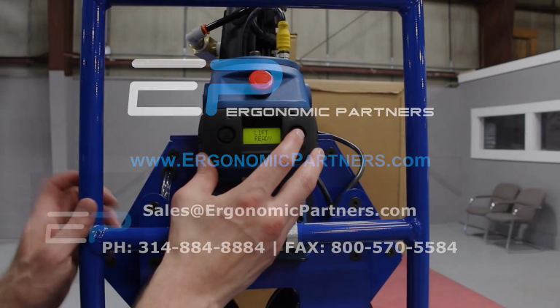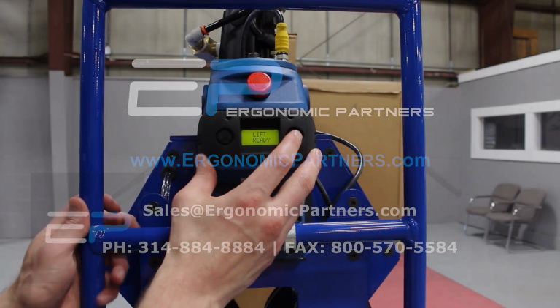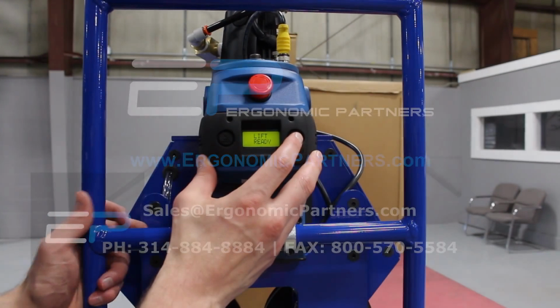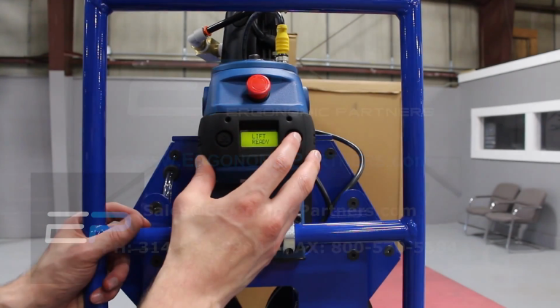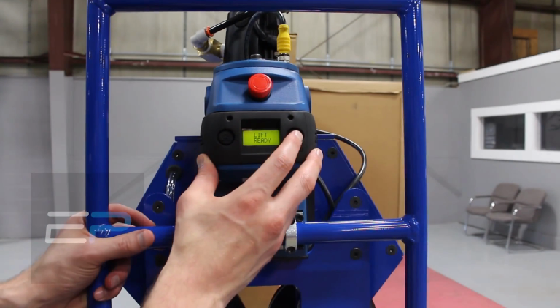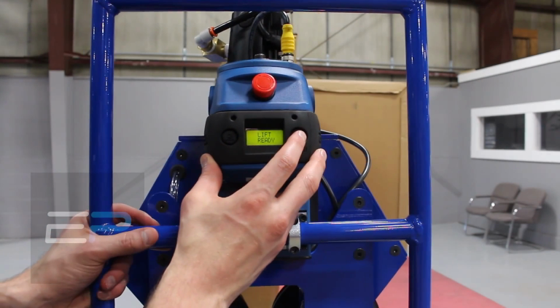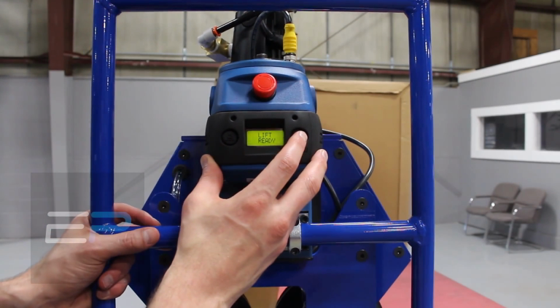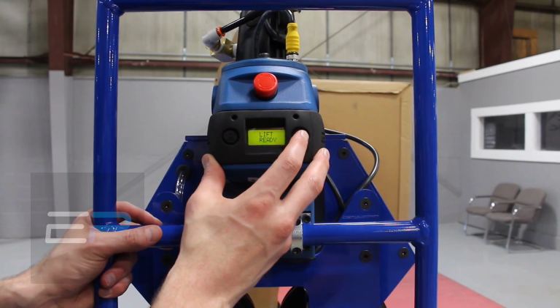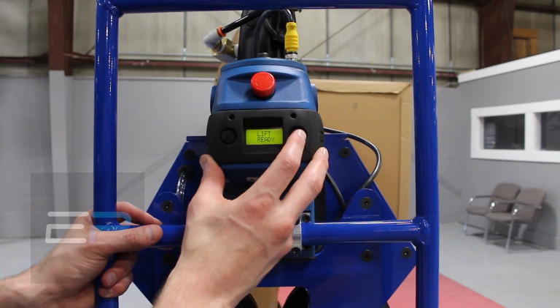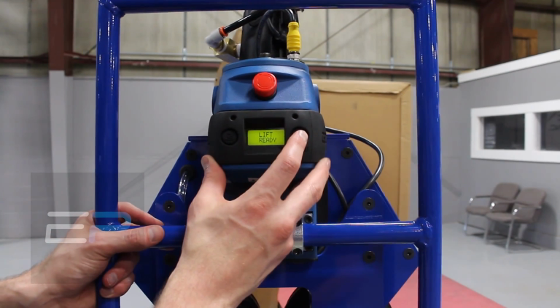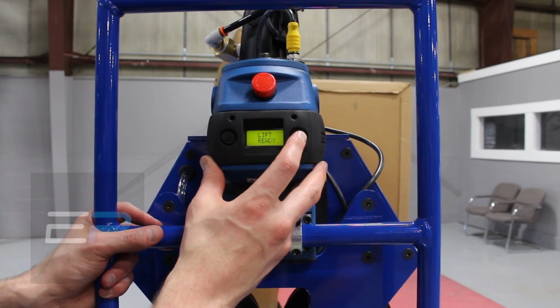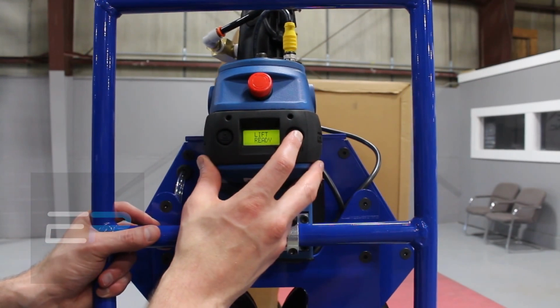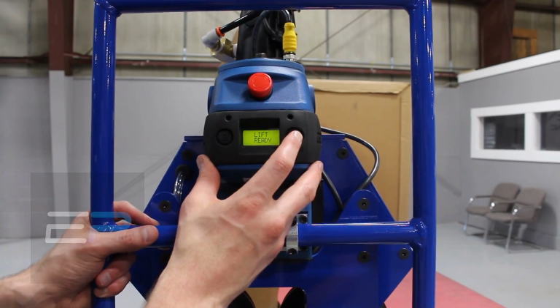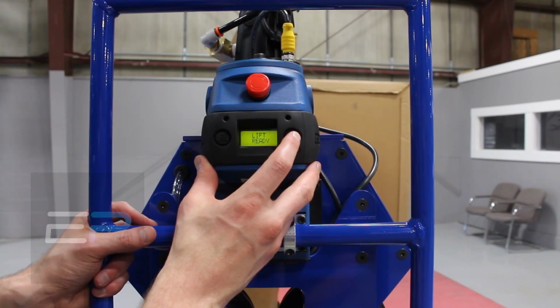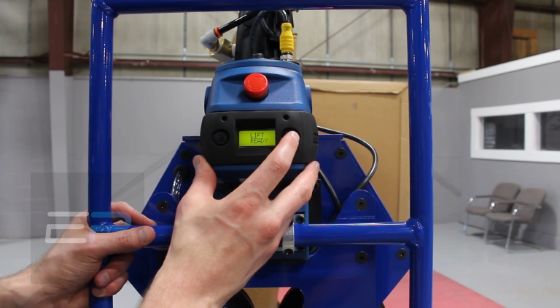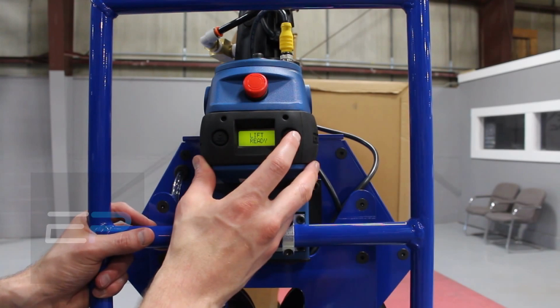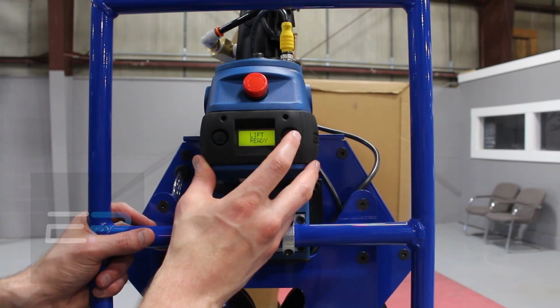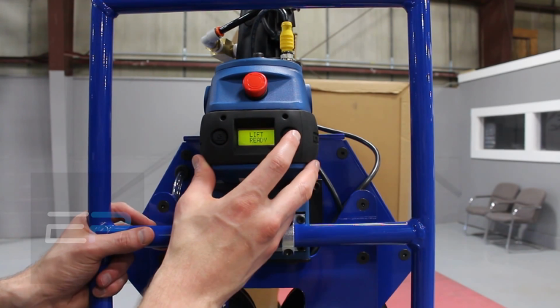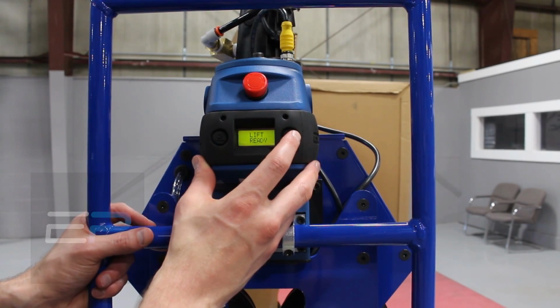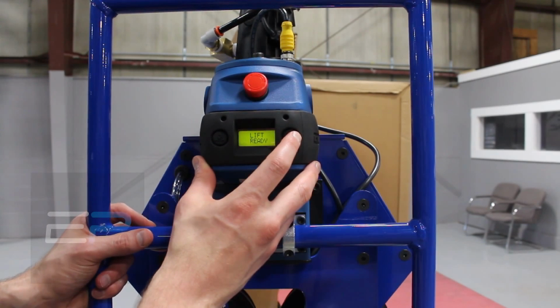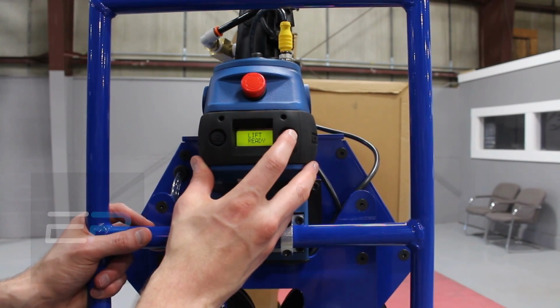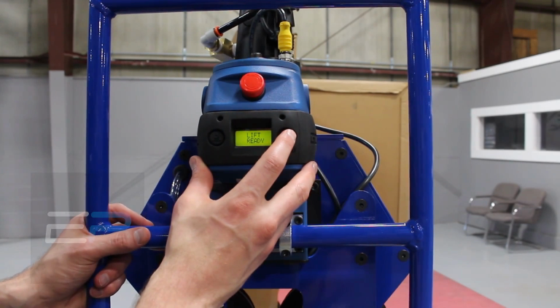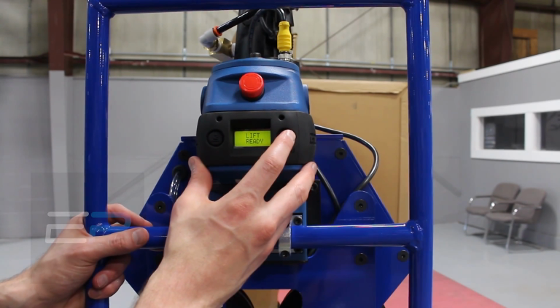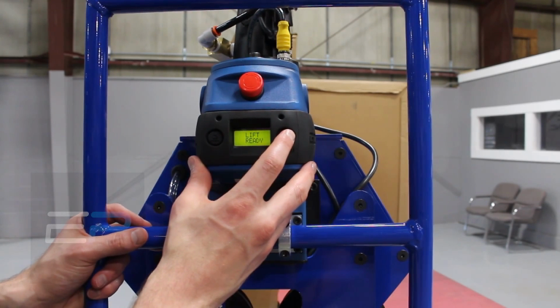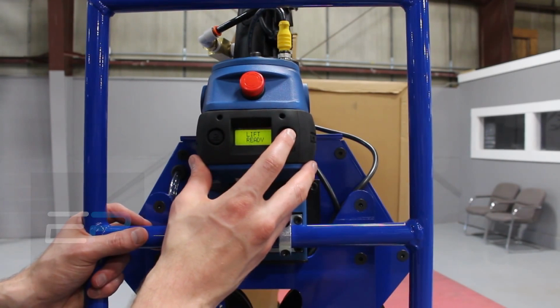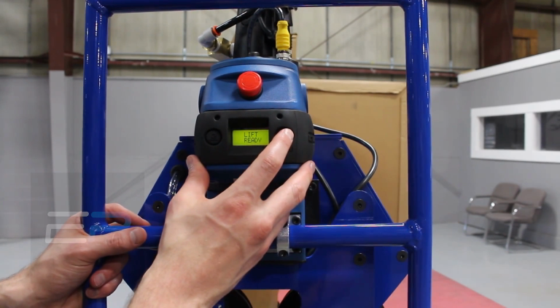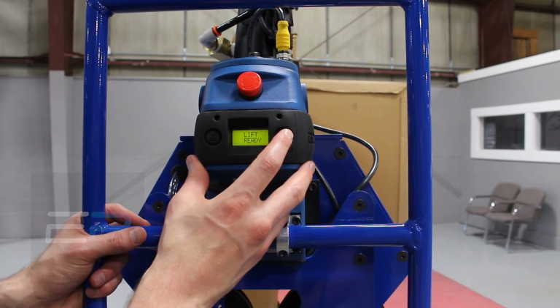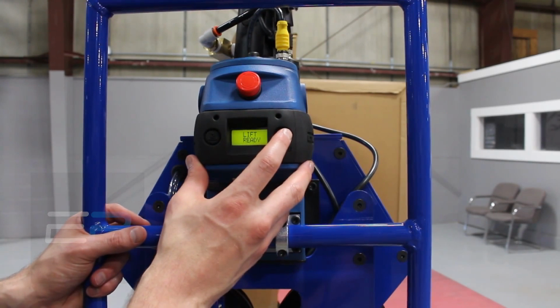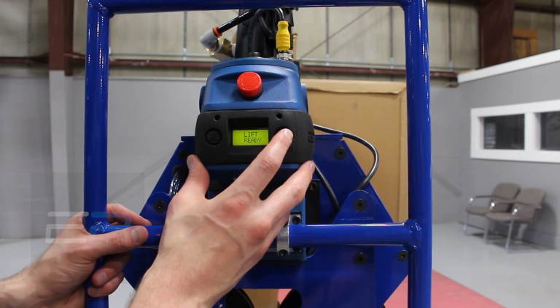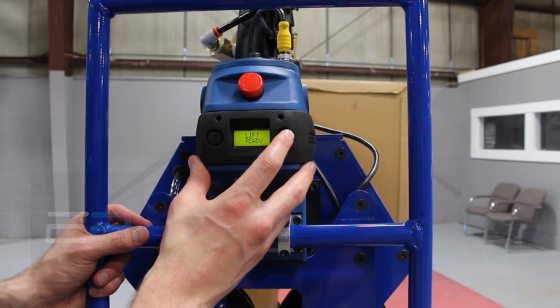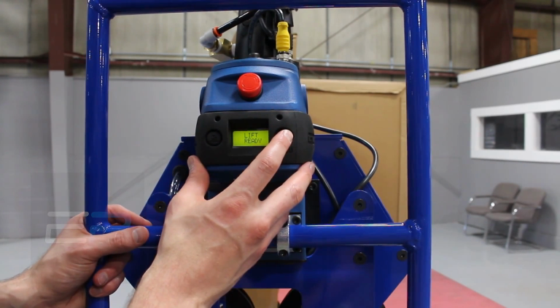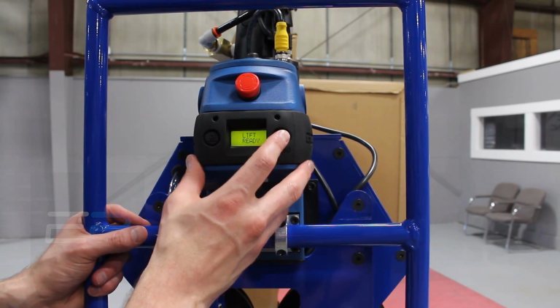We're going to go through some of the programming. When you get this, should you ever have an issue, these are a couple of different things you're going to want to go in and look at.